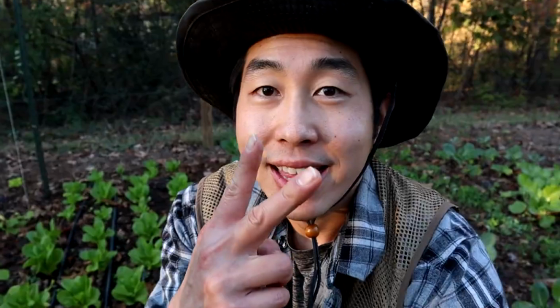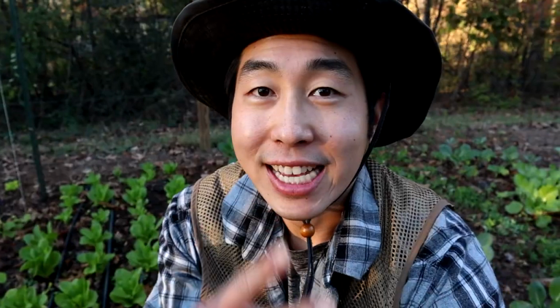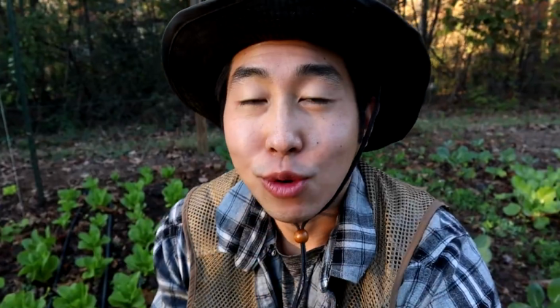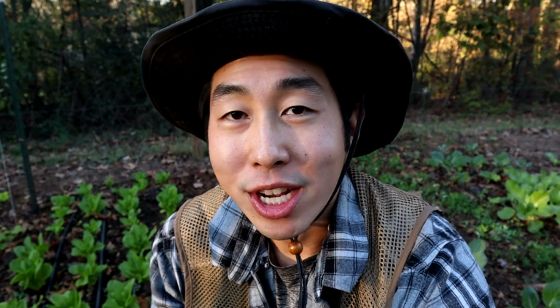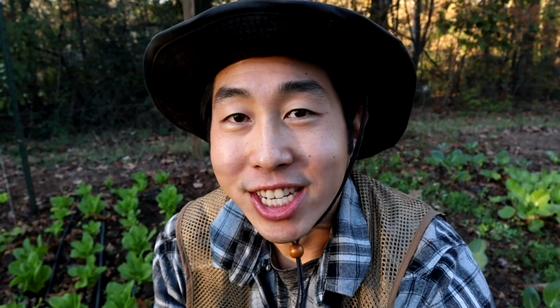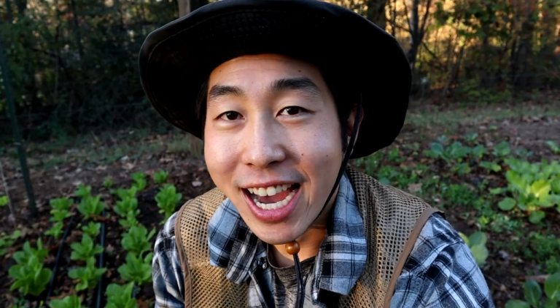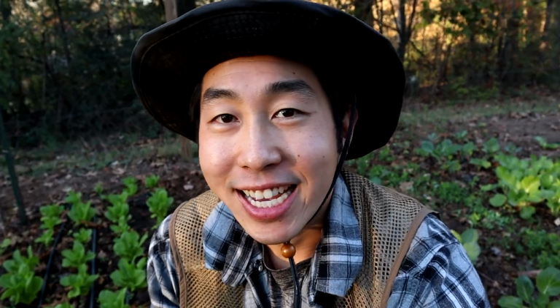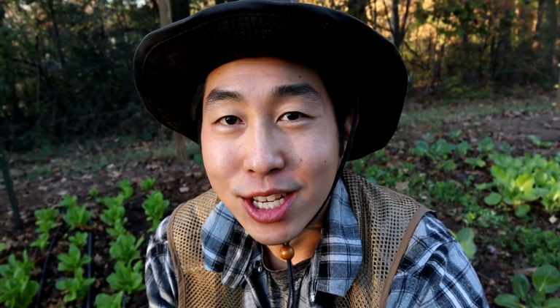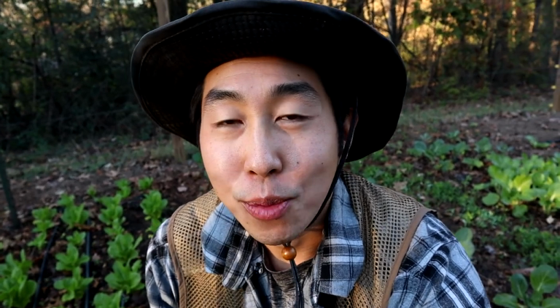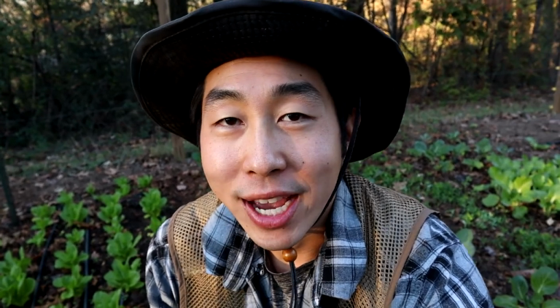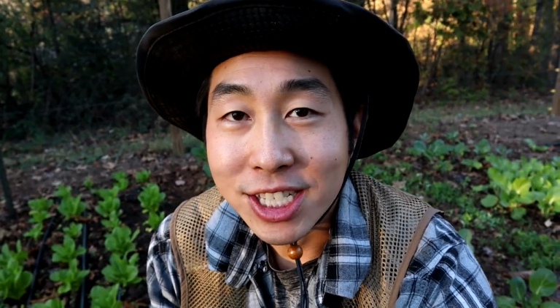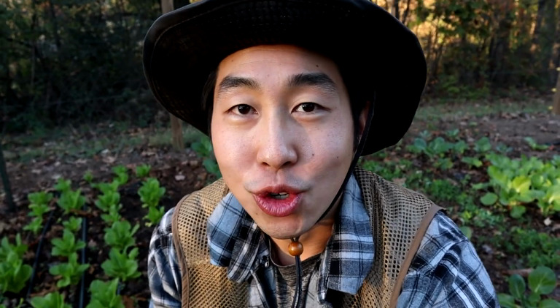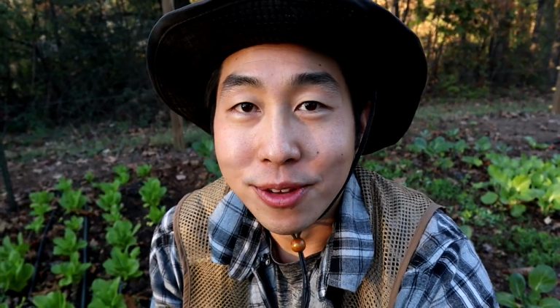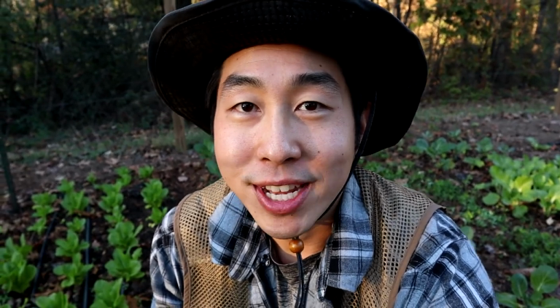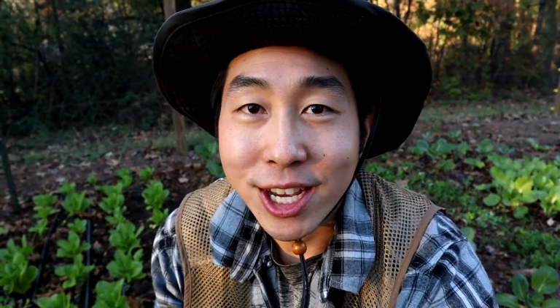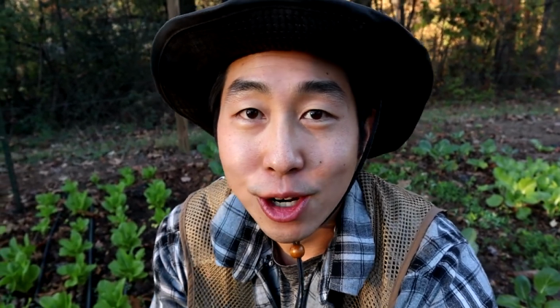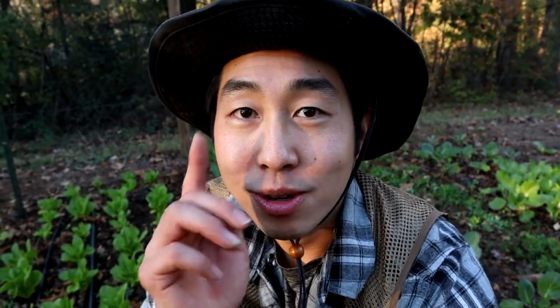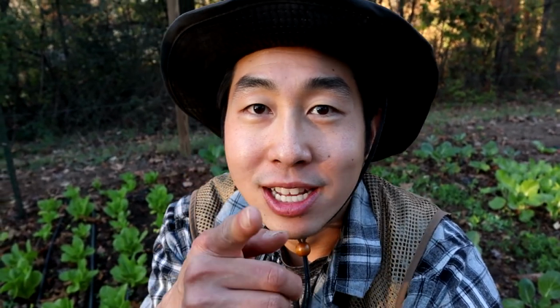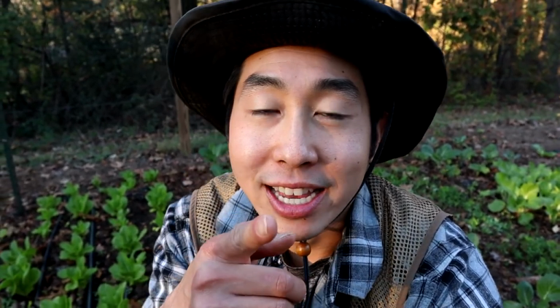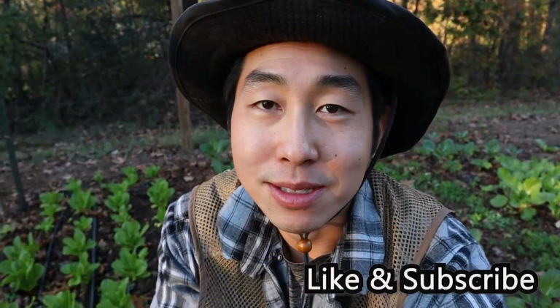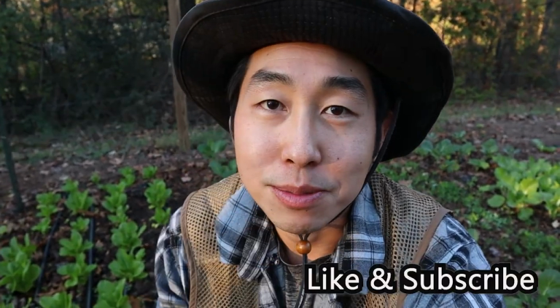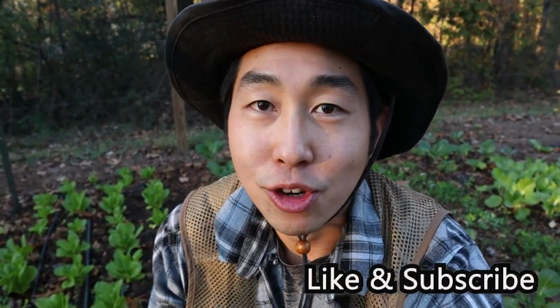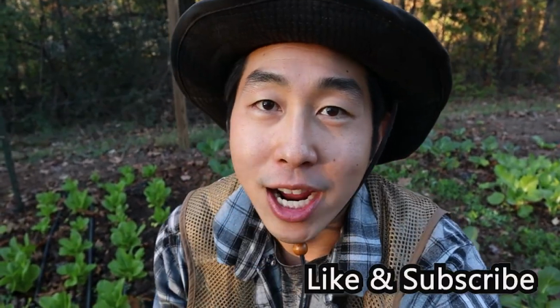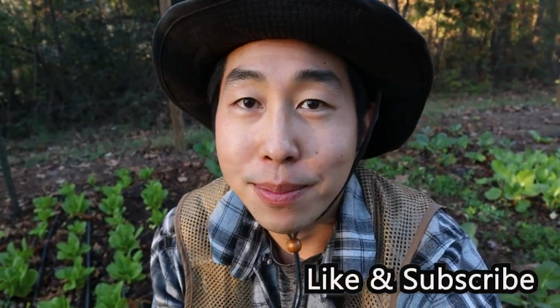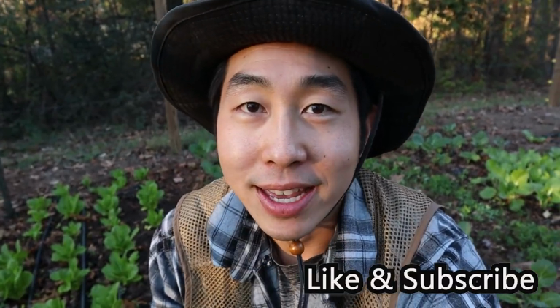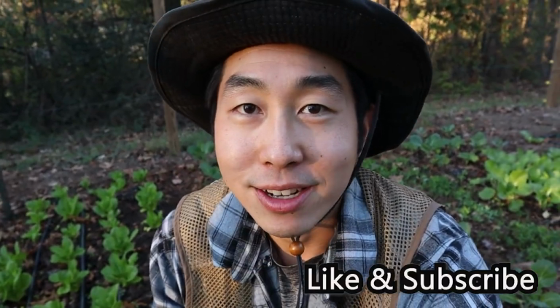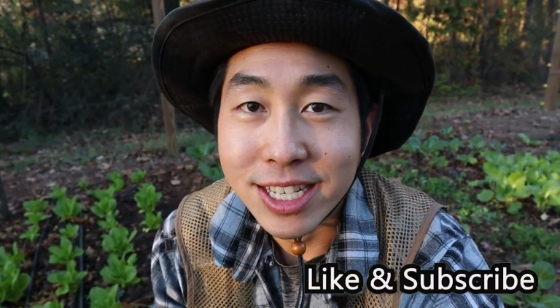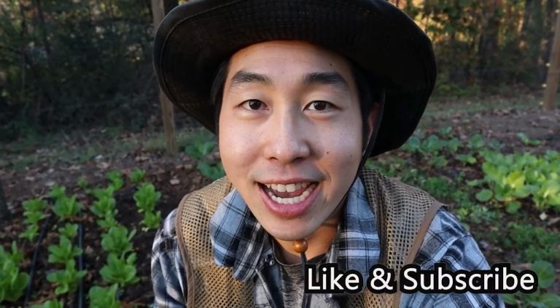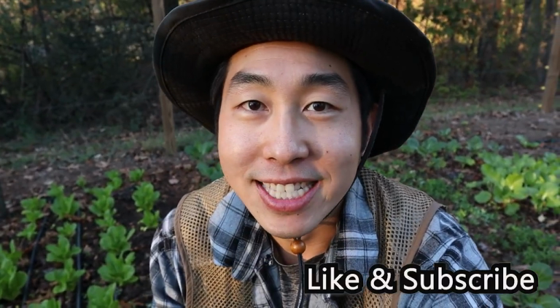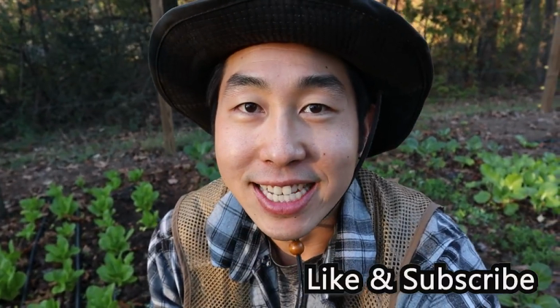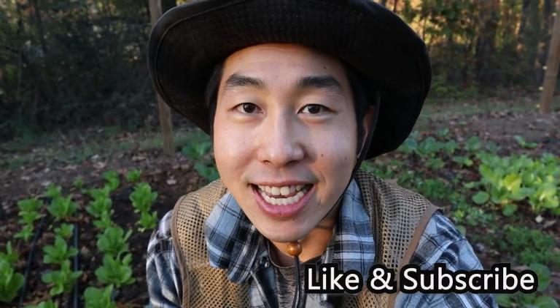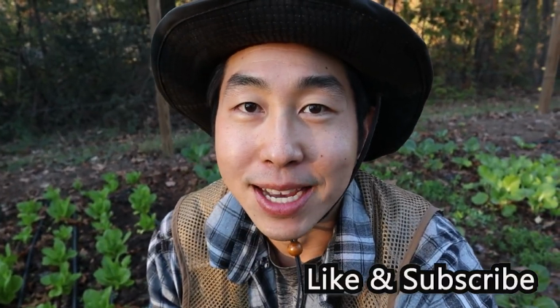Thanks for watching guys. Hope you enjoyed the video. Like and subscribe and I'll see you guys next time.